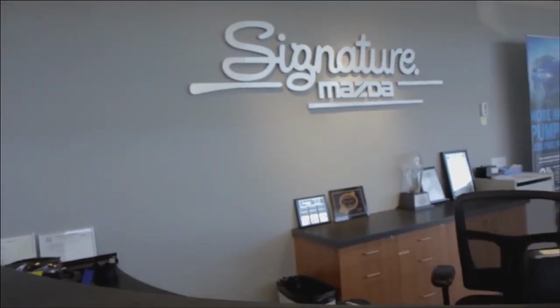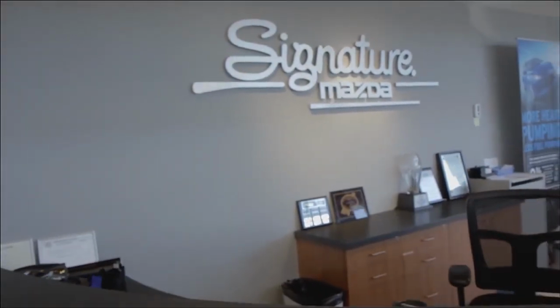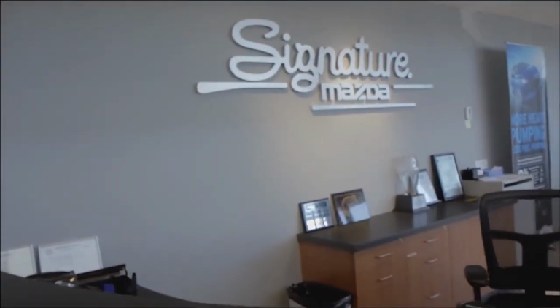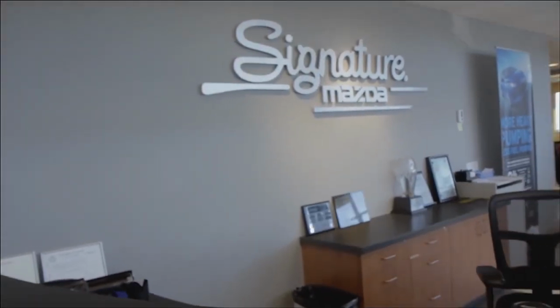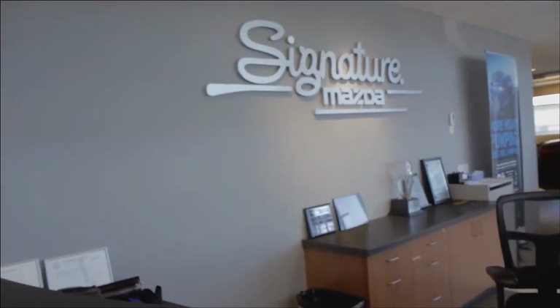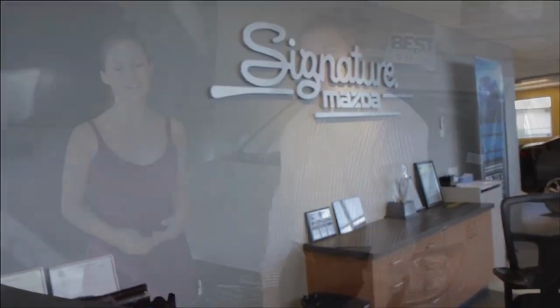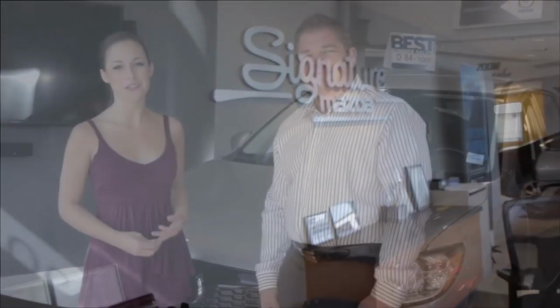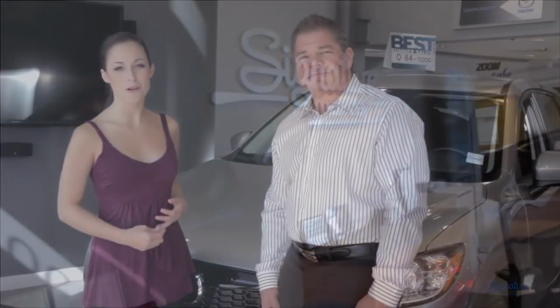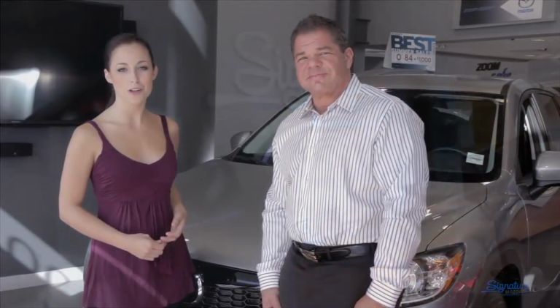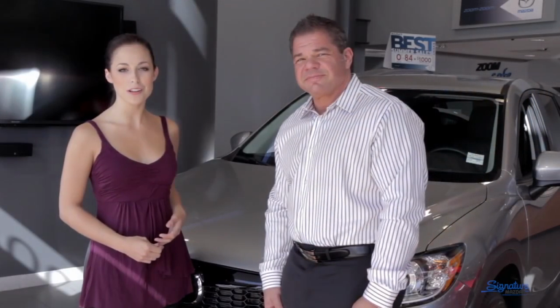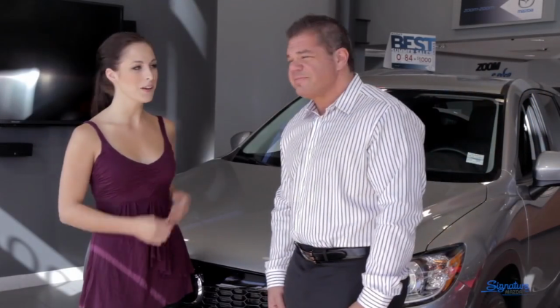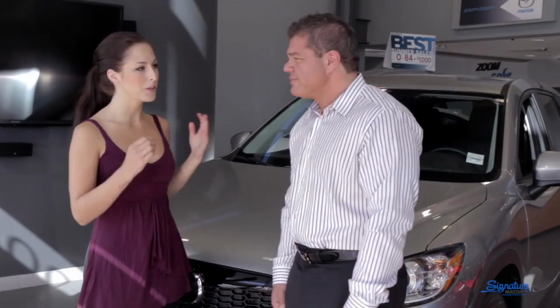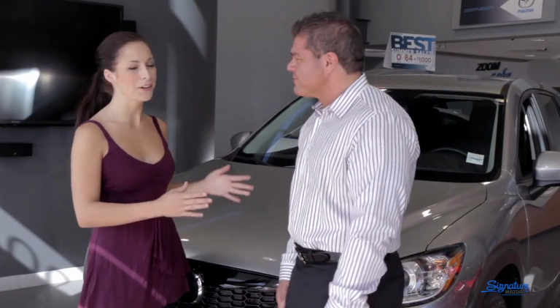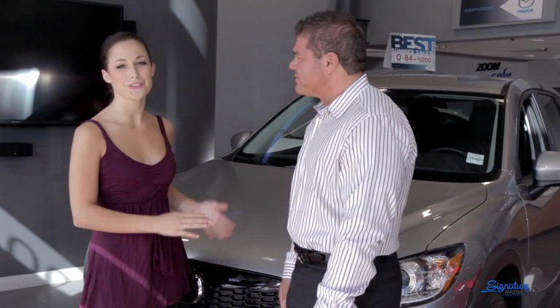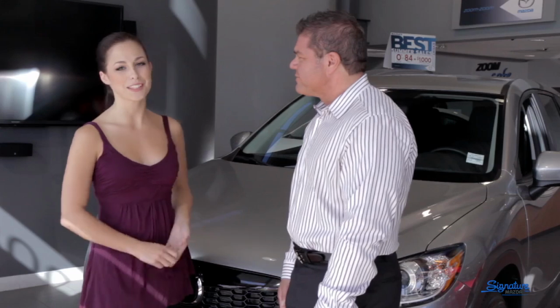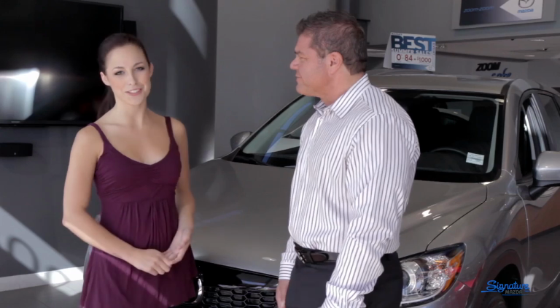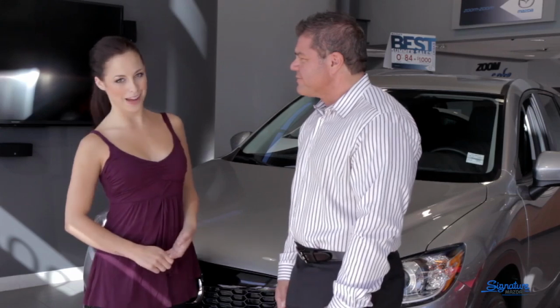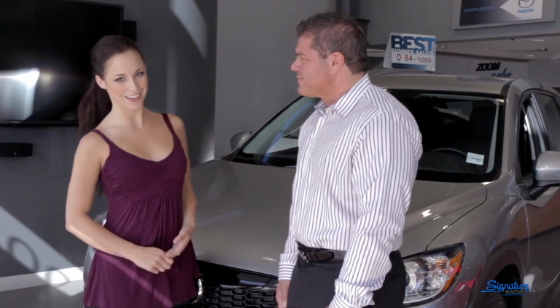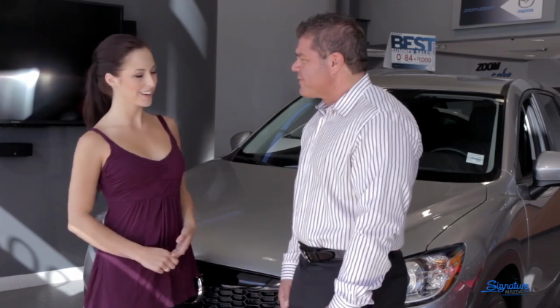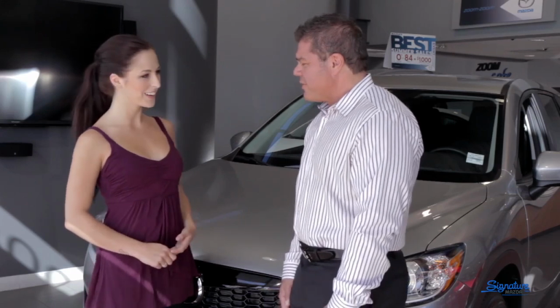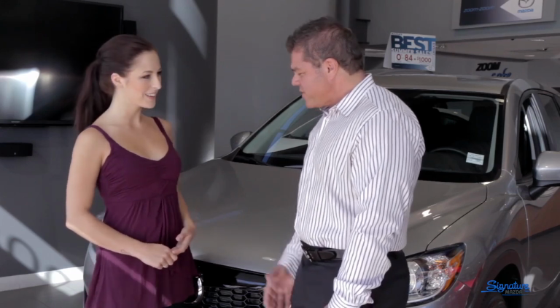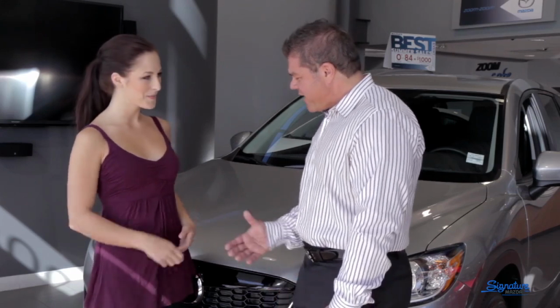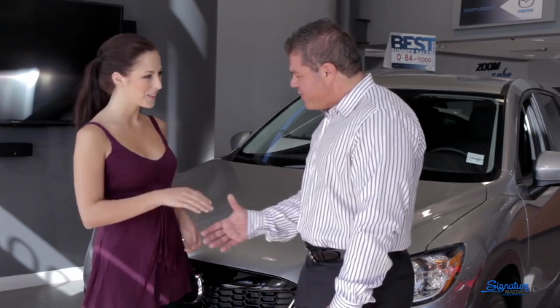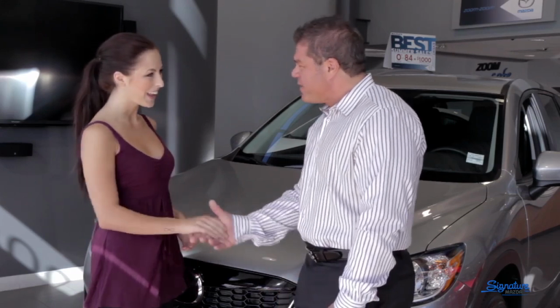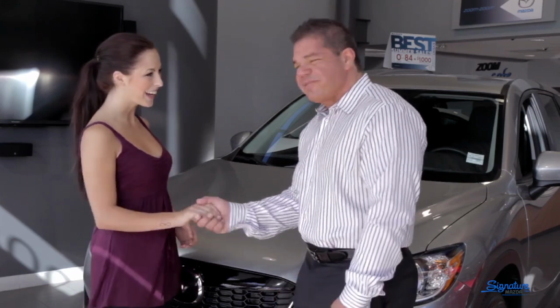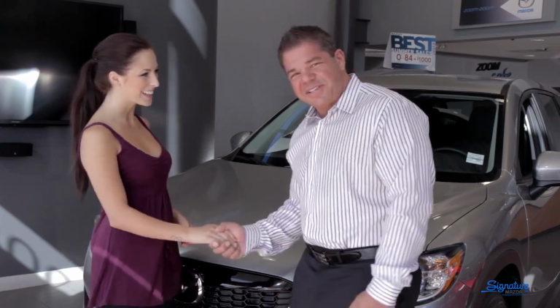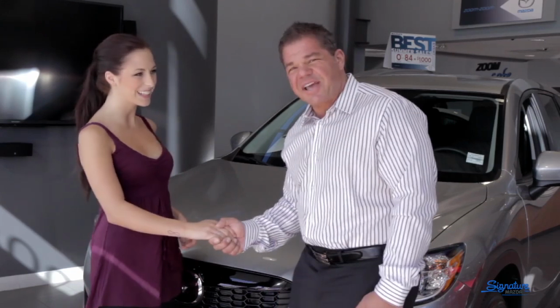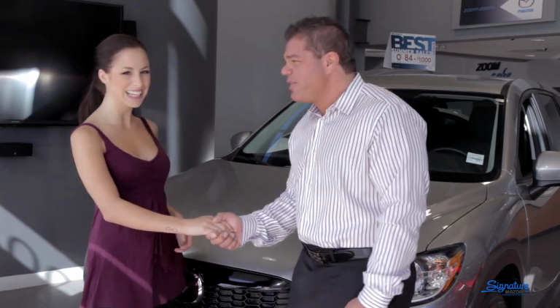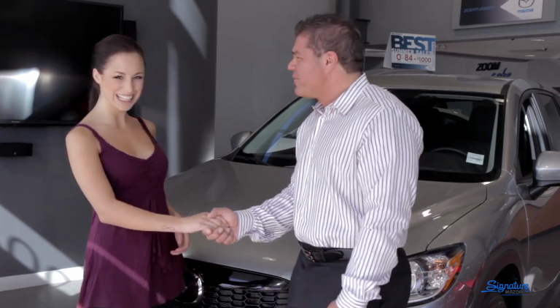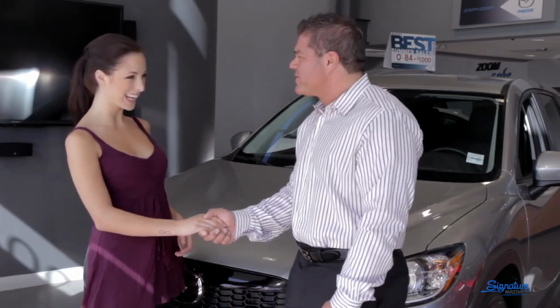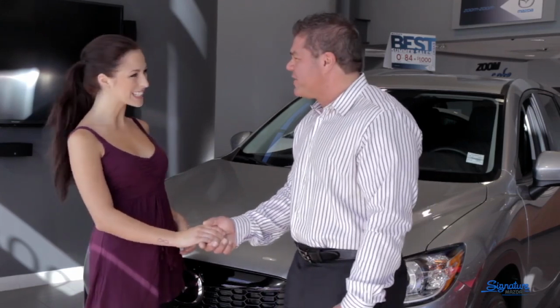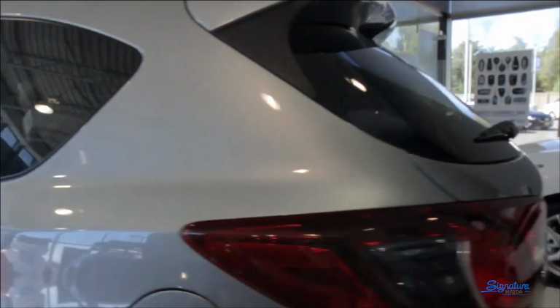Hi, I'm Cheyenne. I'm here at the Richmond Auto Mall with Marco from Signature Mazda. Hi Cheyenne, welcome. Nice to have you here with us, a pleasure.